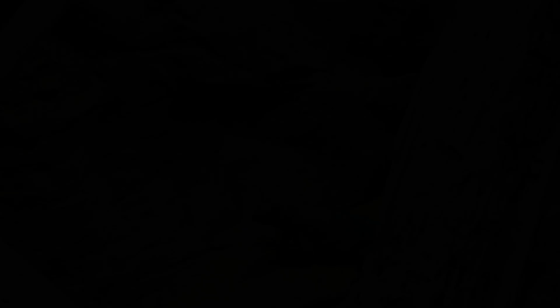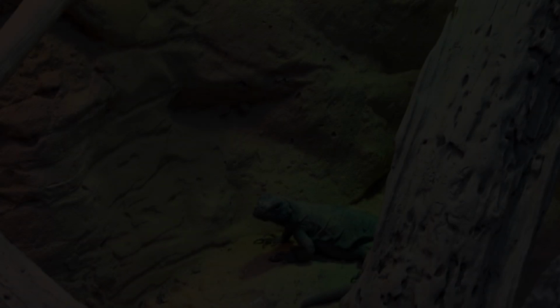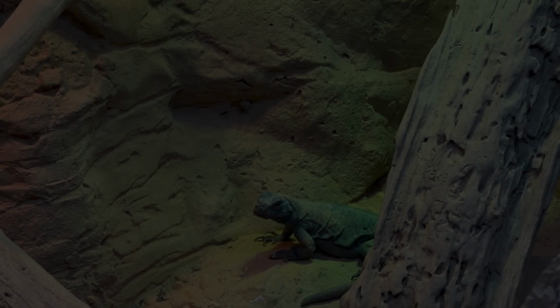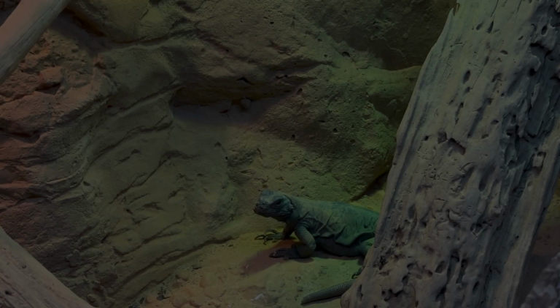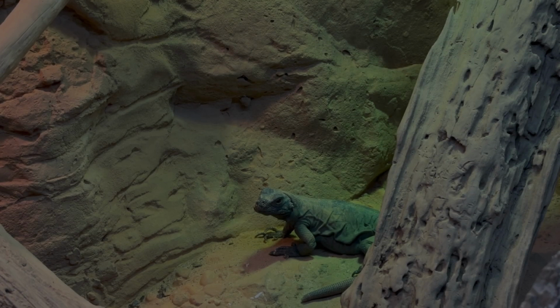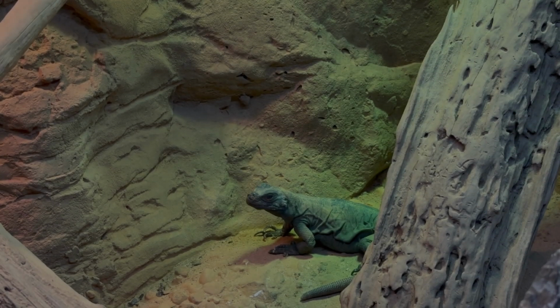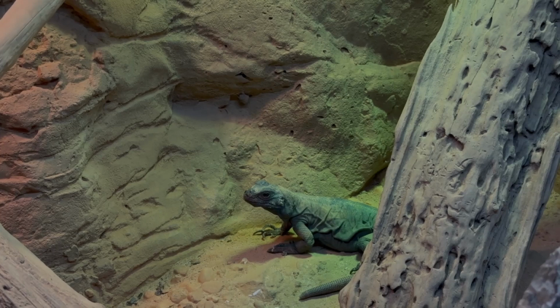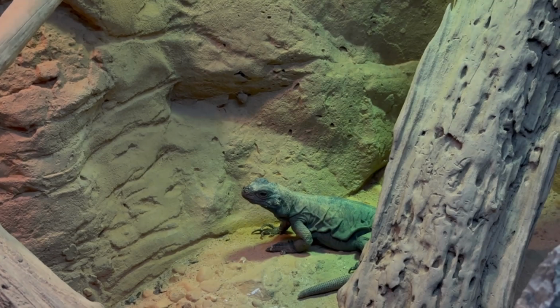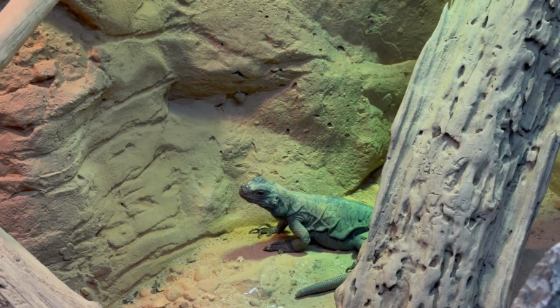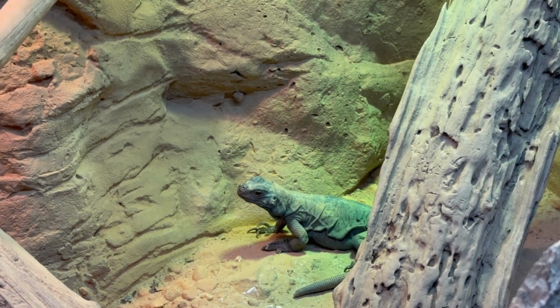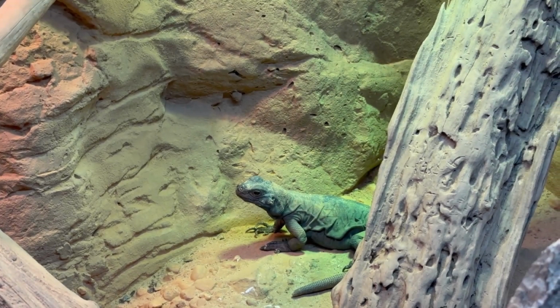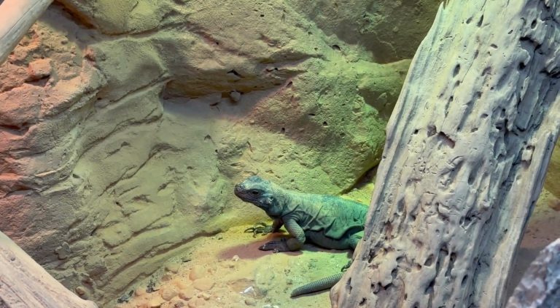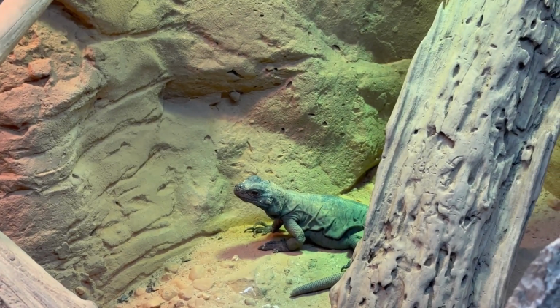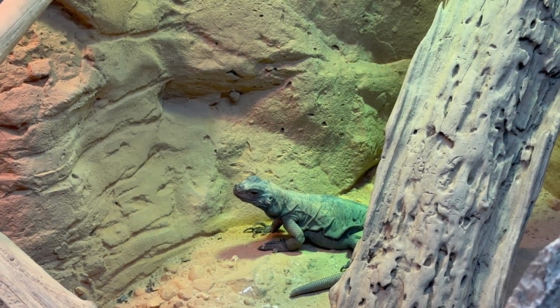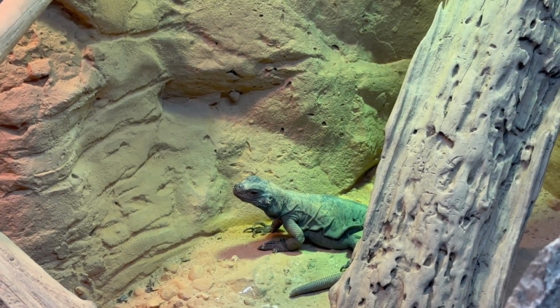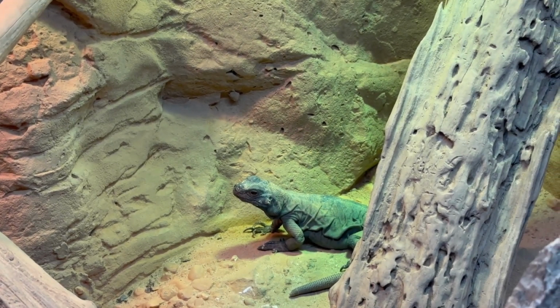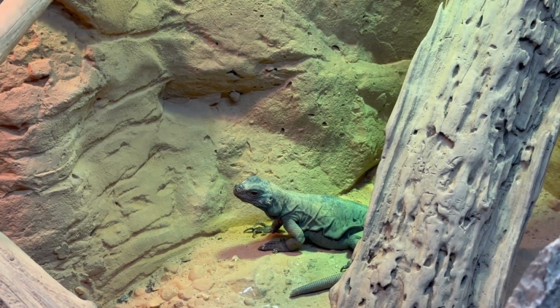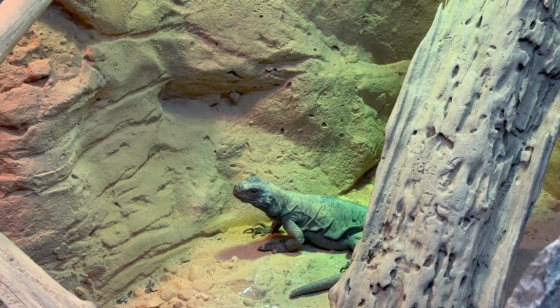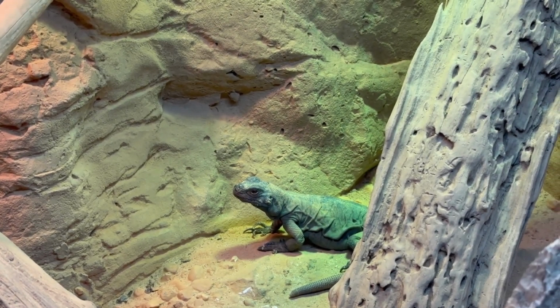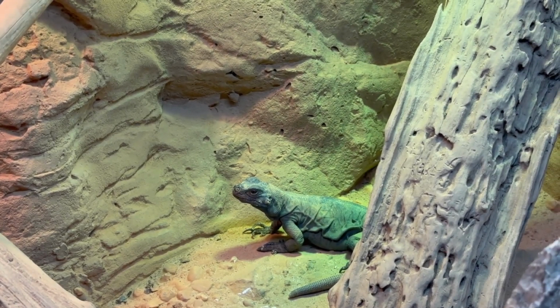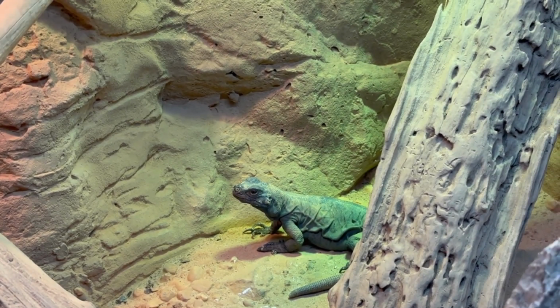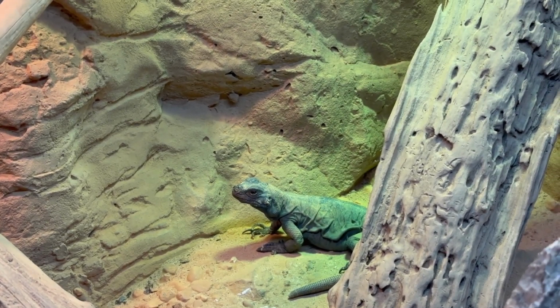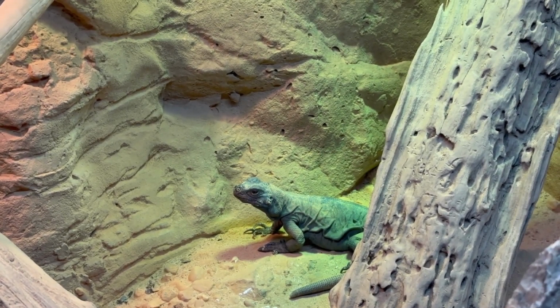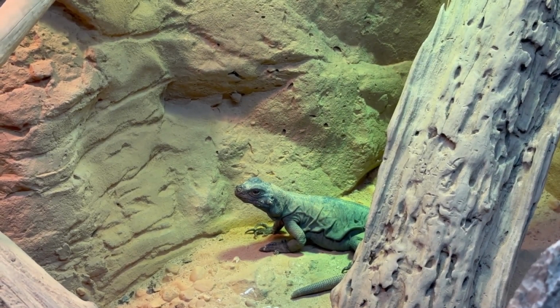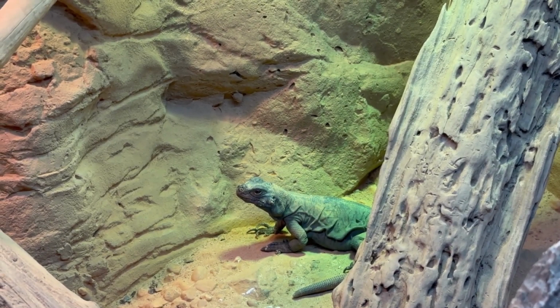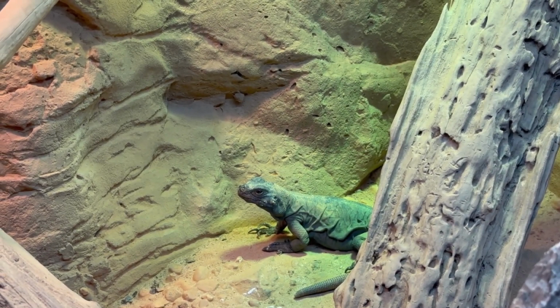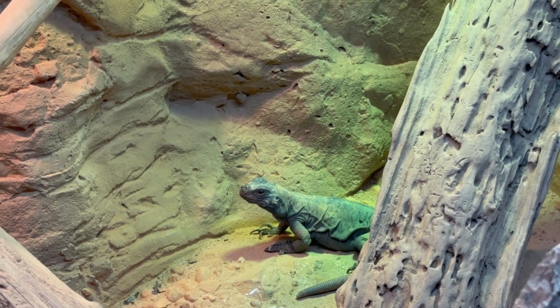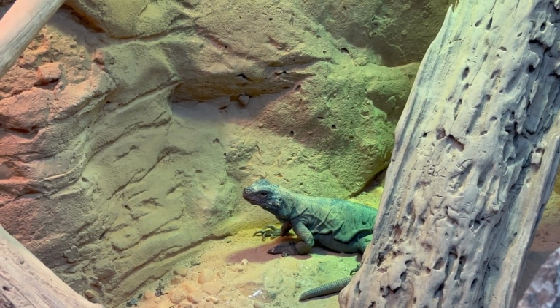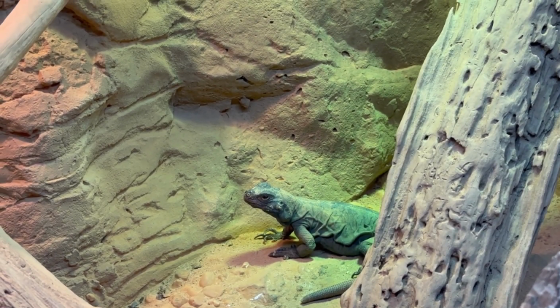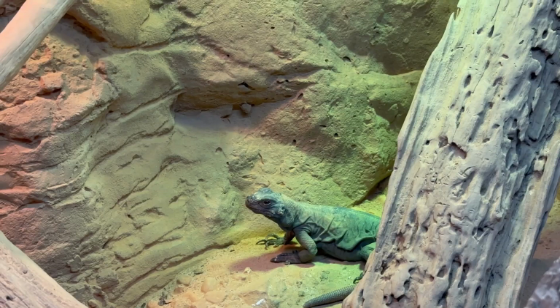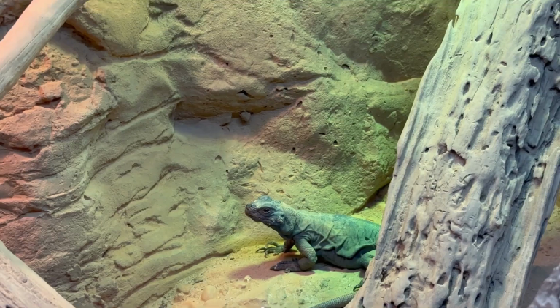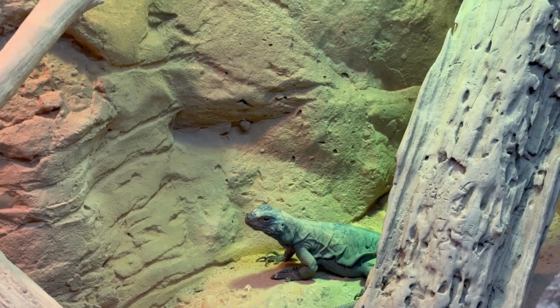This is a chuckwalla lizard. They are primarily found in arid regions of the southwest United States and northern Mexico.